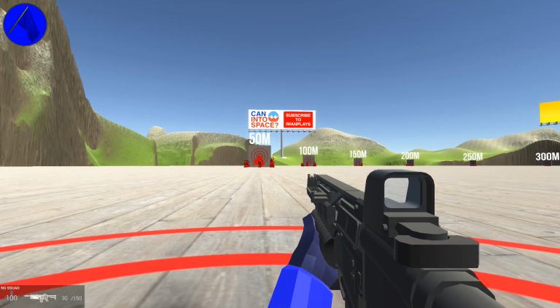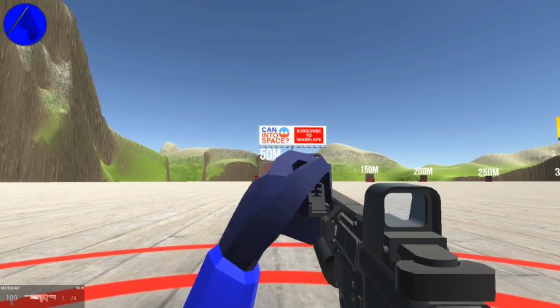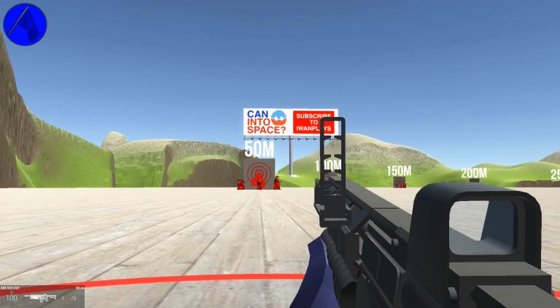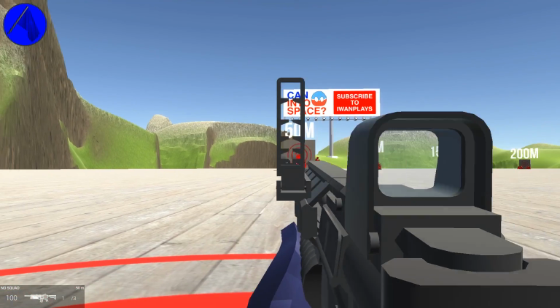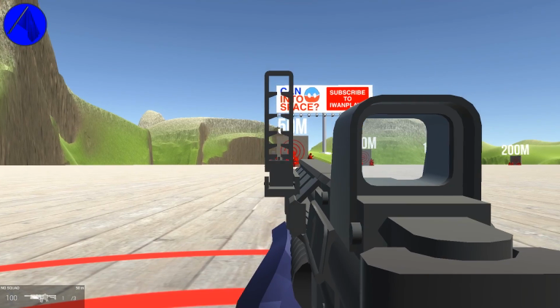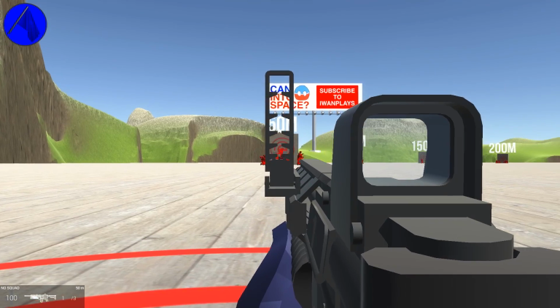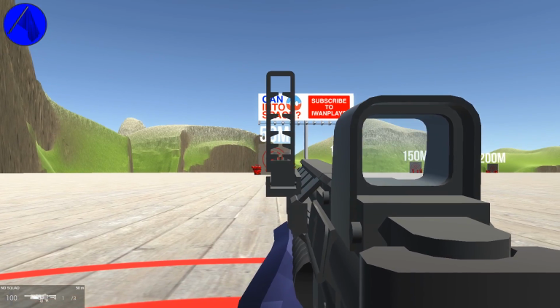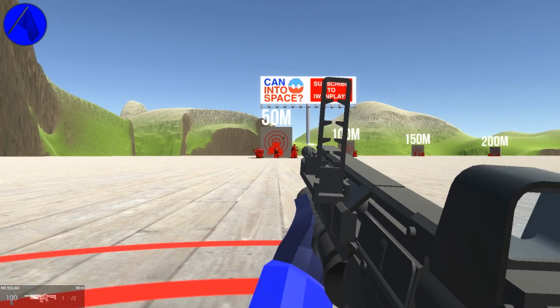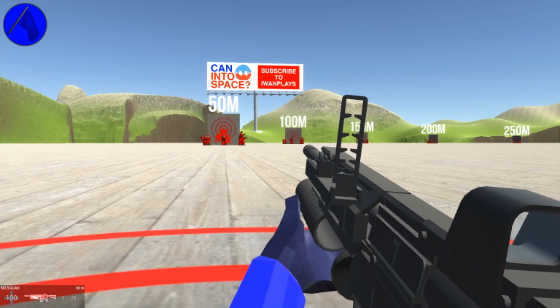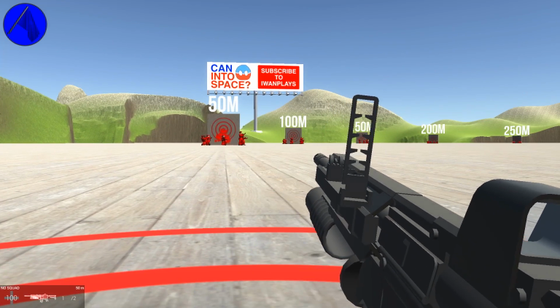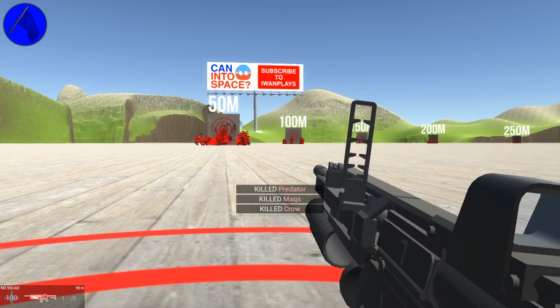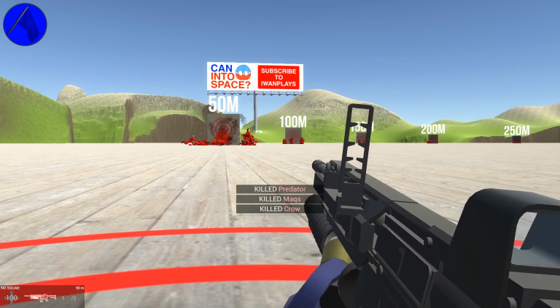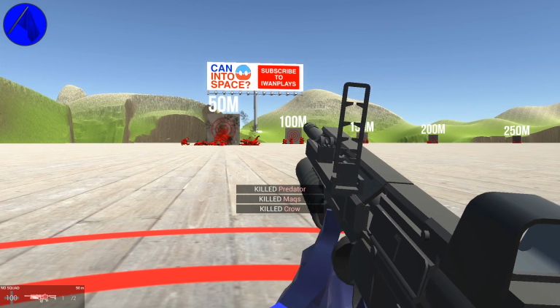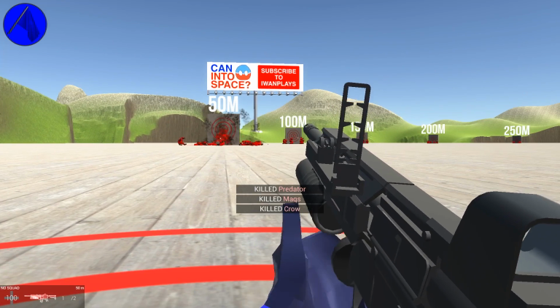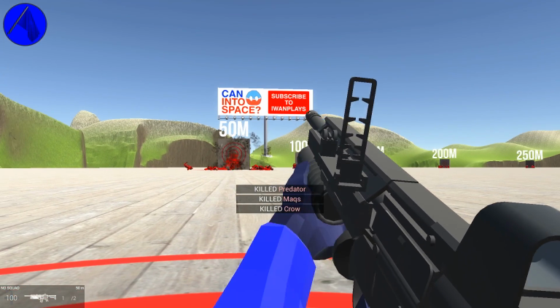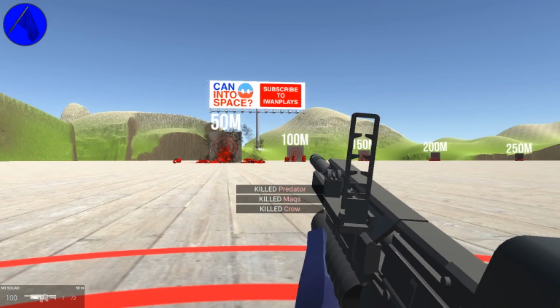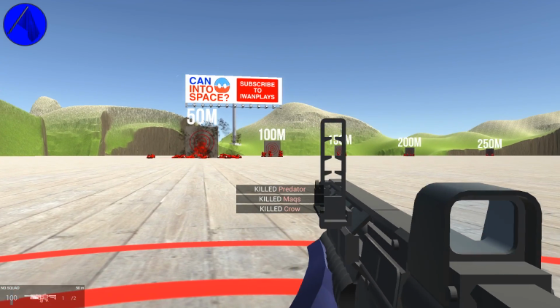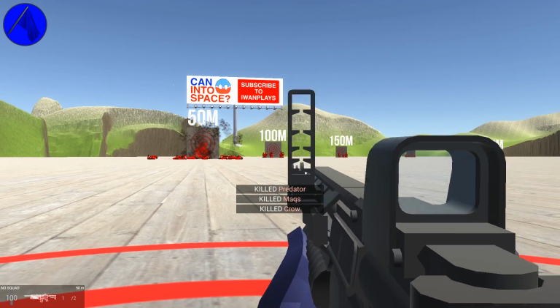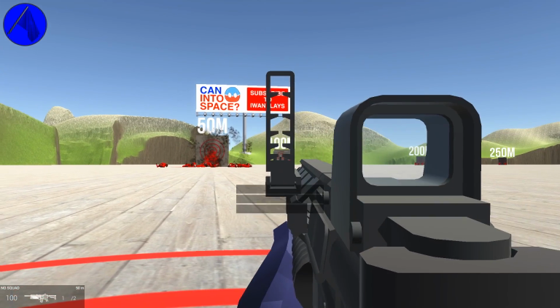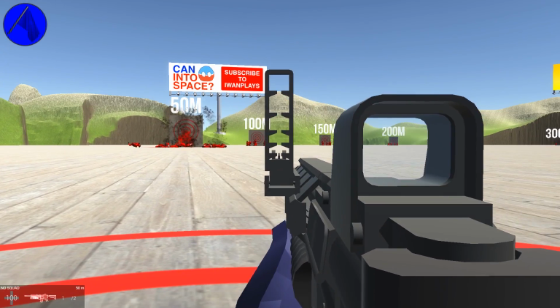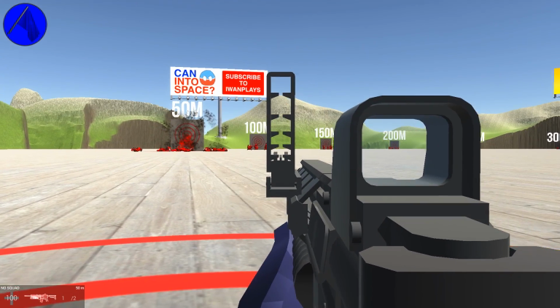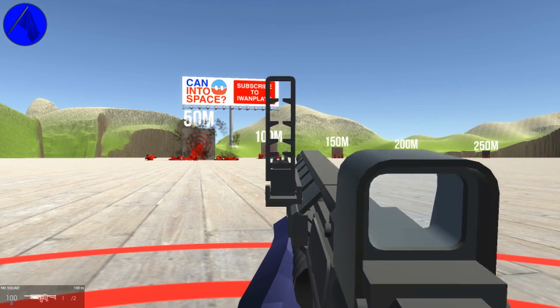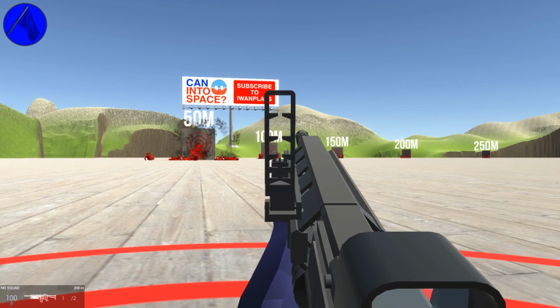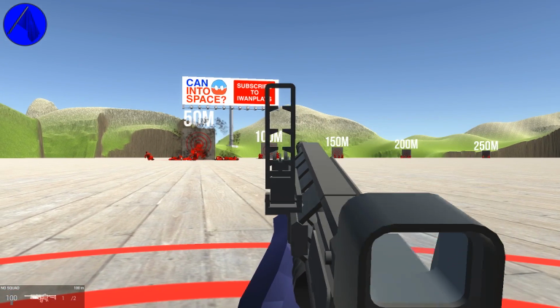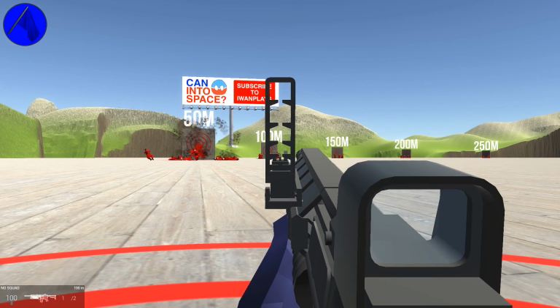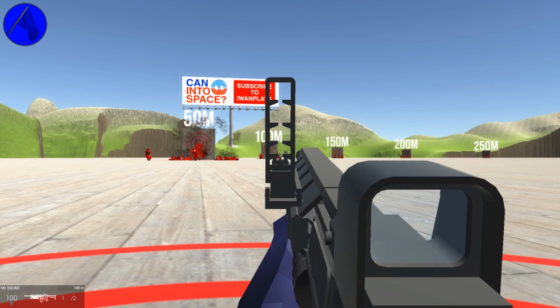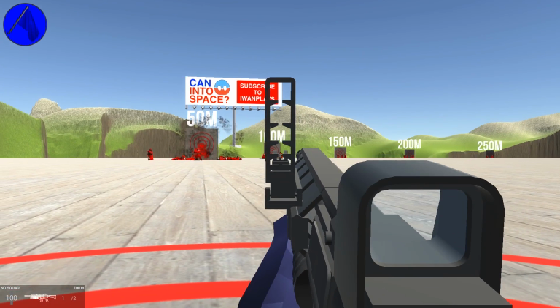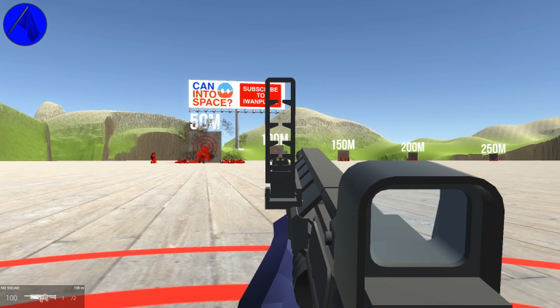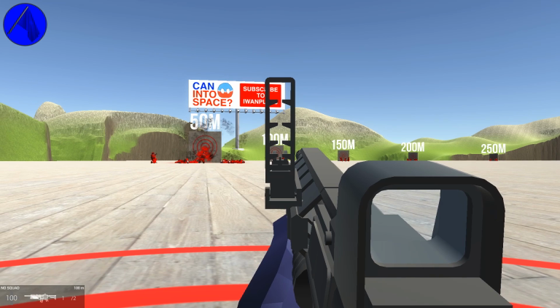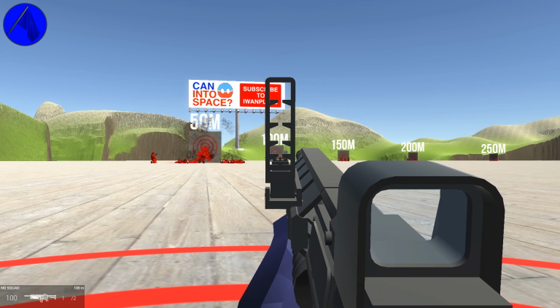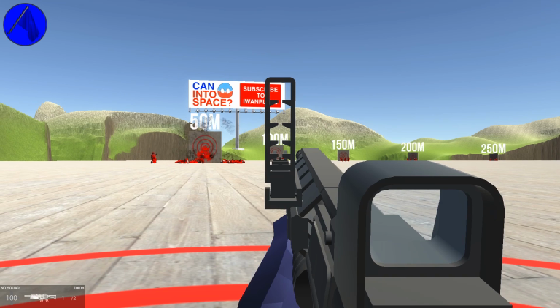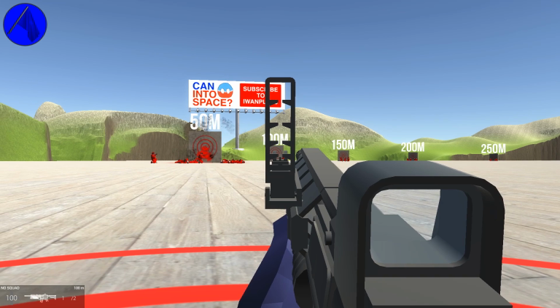So you probably already know: X for attachment, and T — hold down and mouse wheel to change distance.